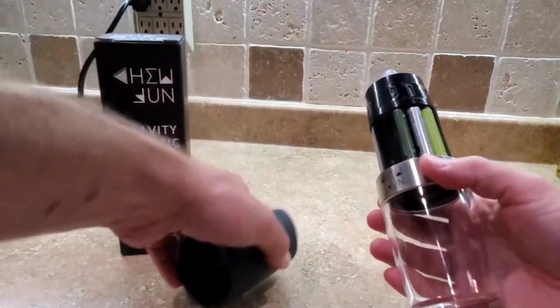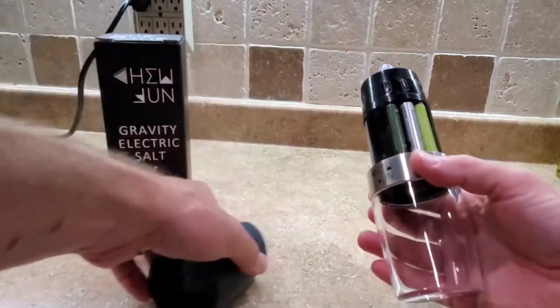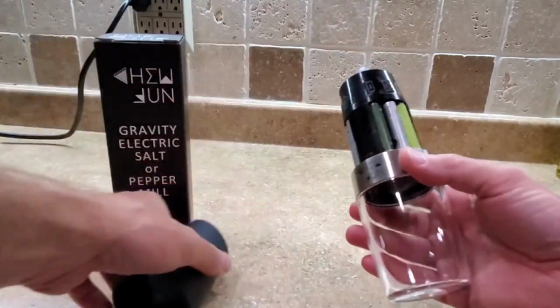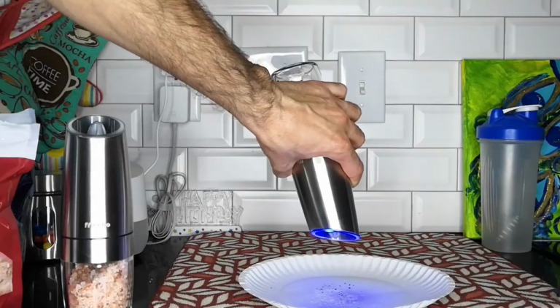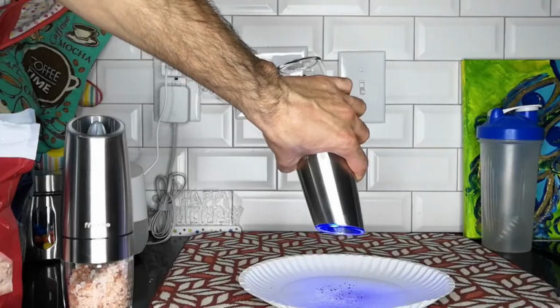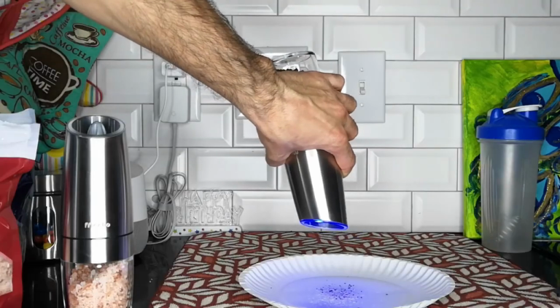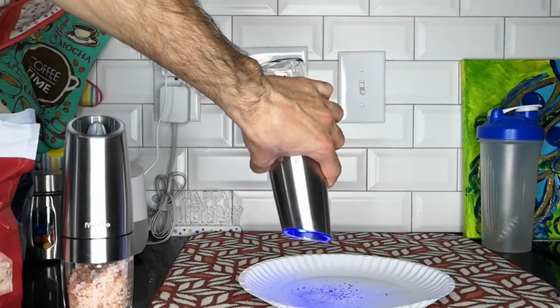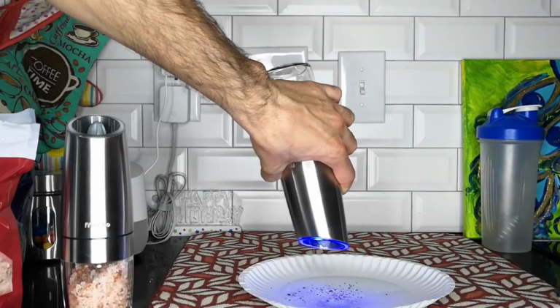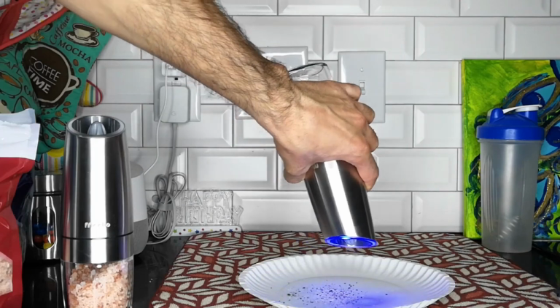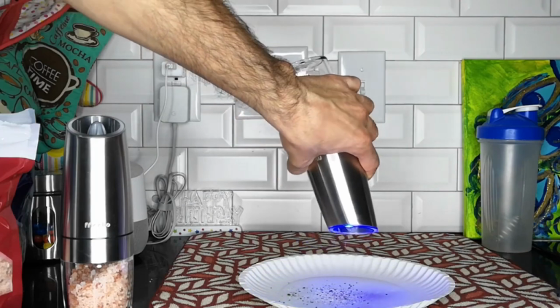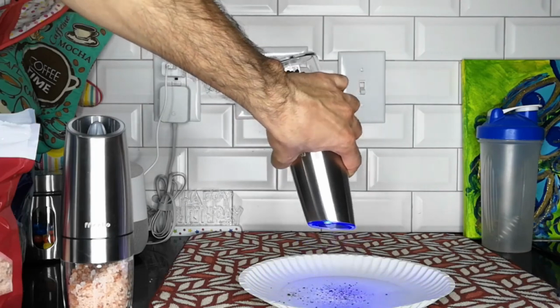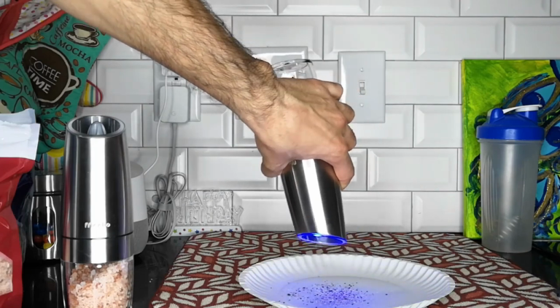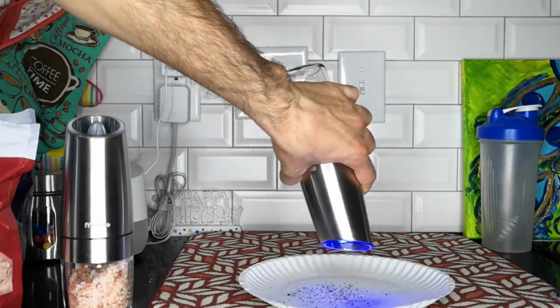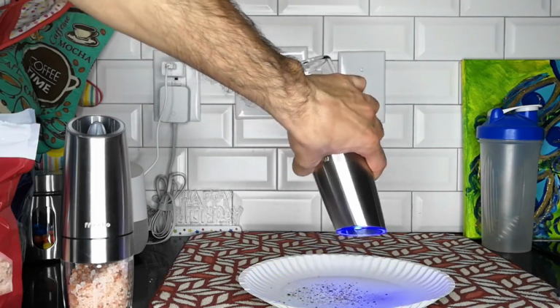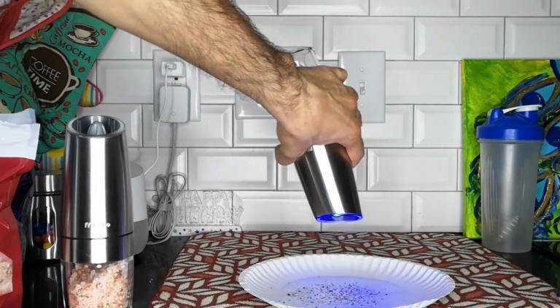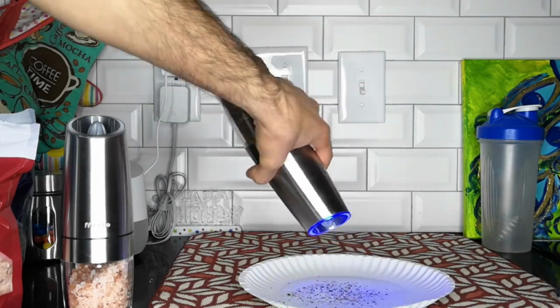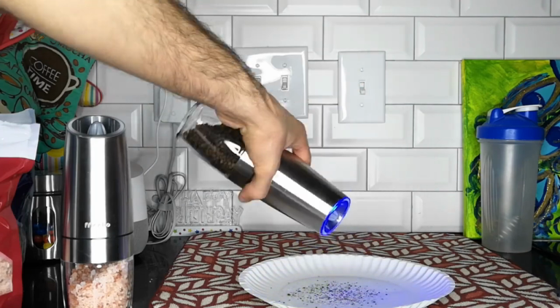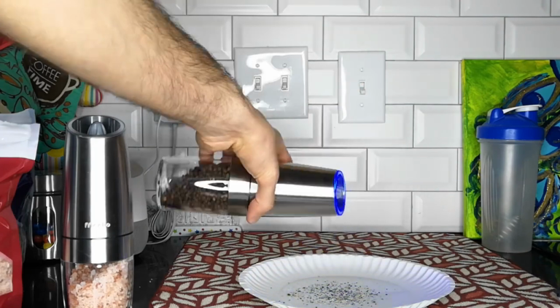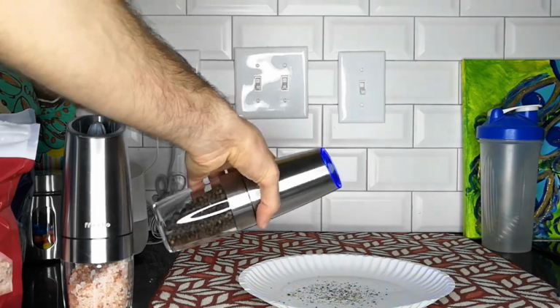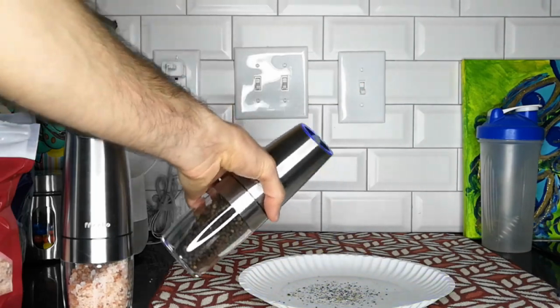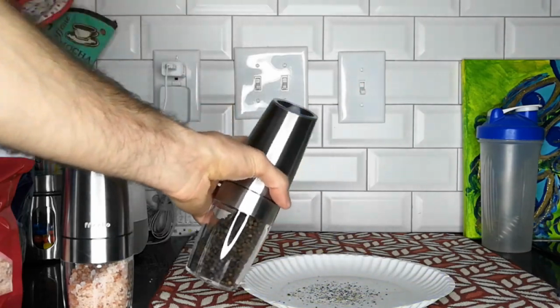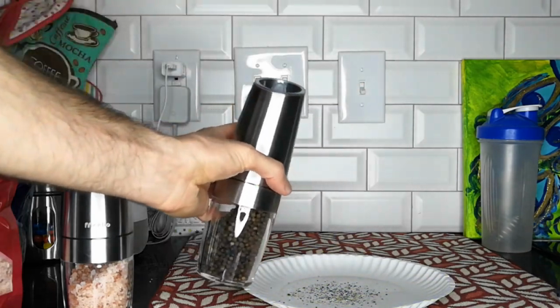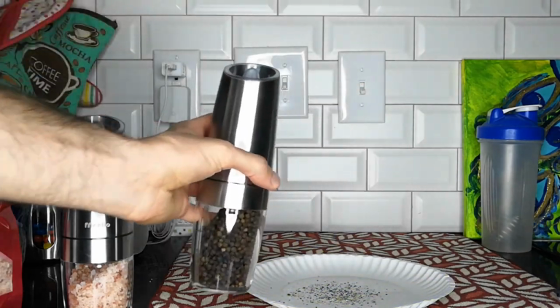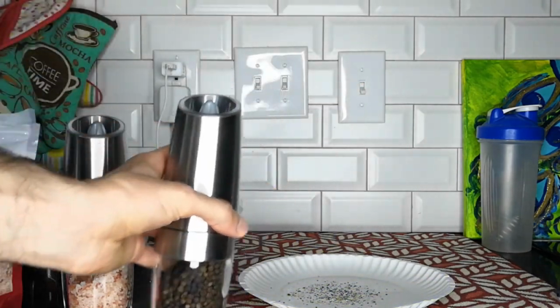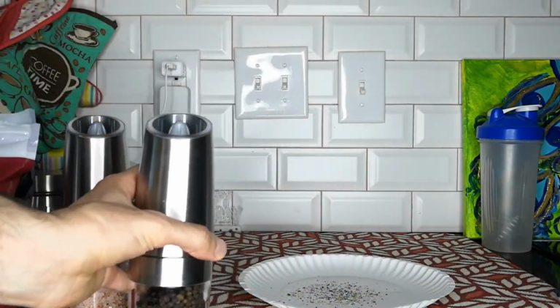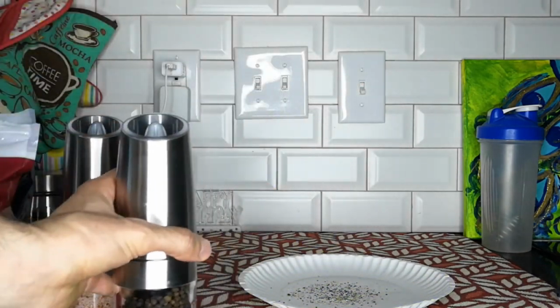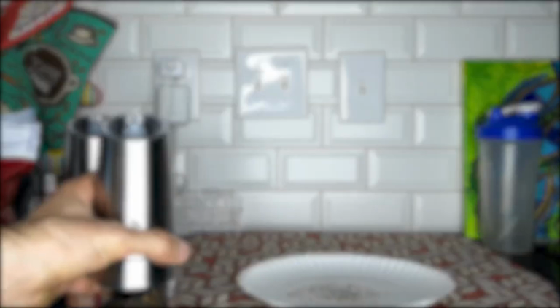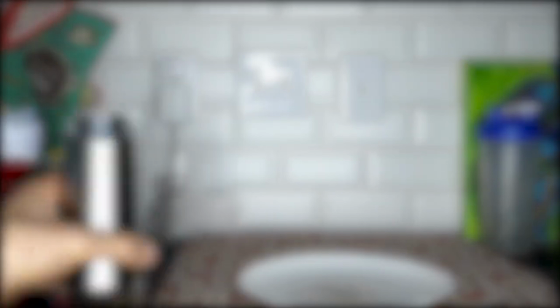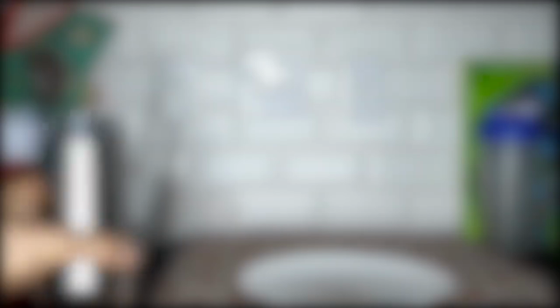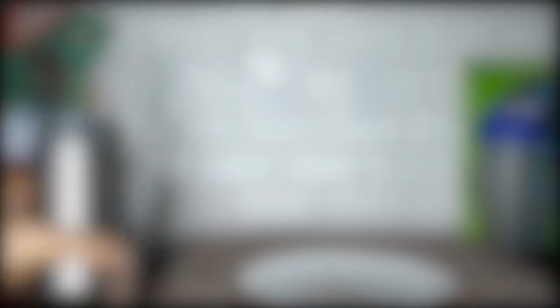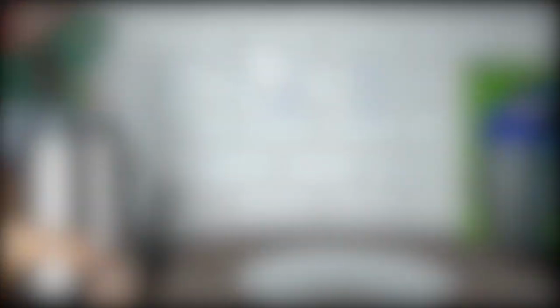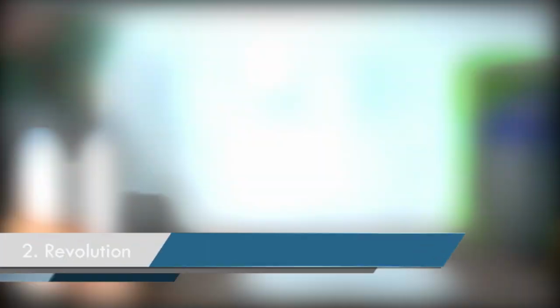This grinder is an excellent companion for kitchens, restaurants, gatherings, and outdoor picnics.